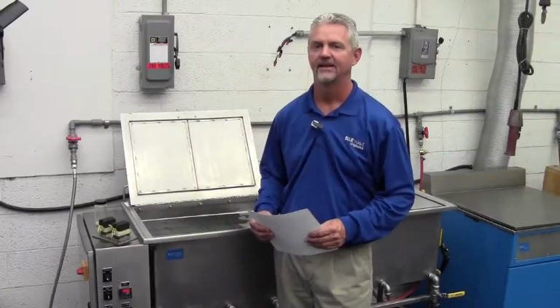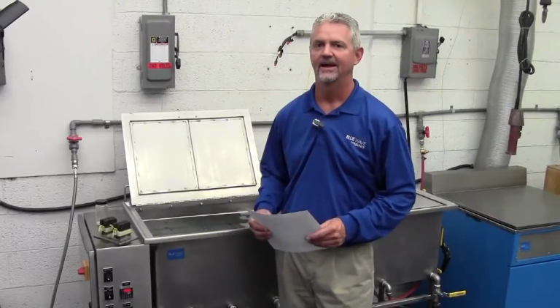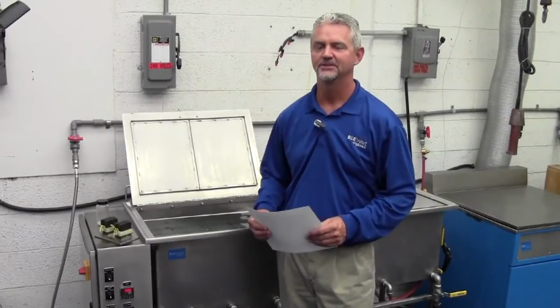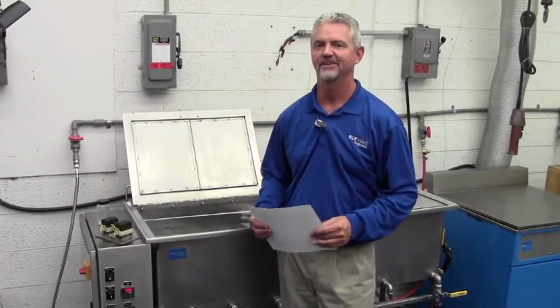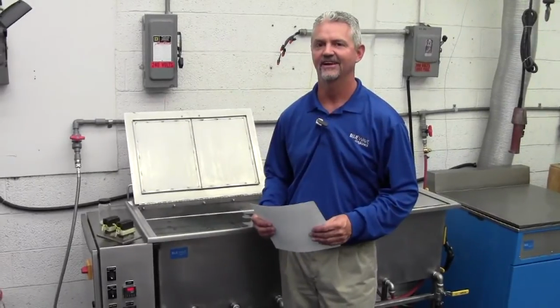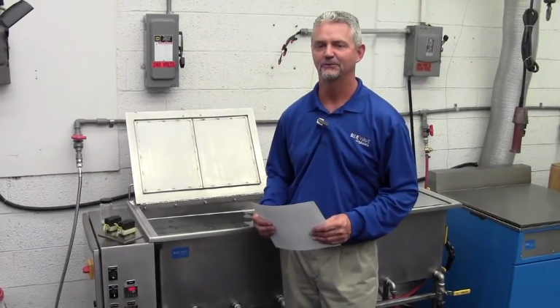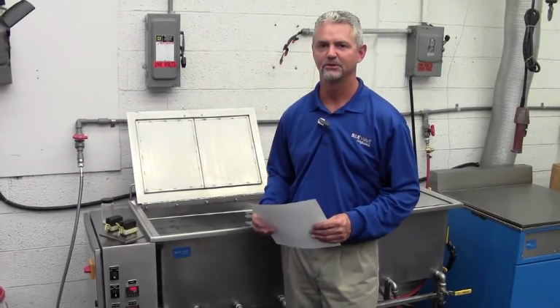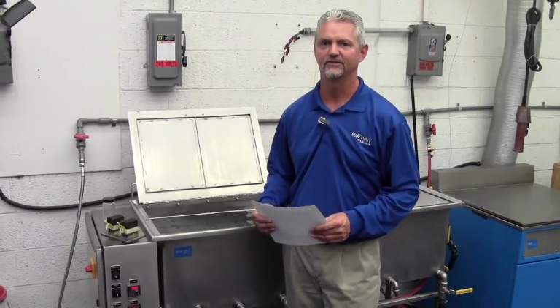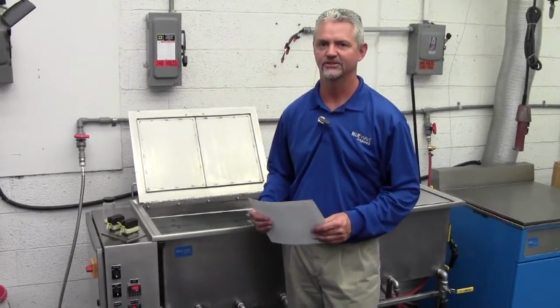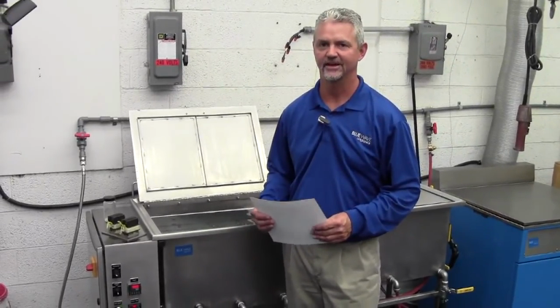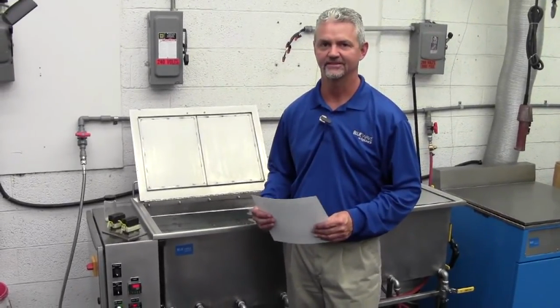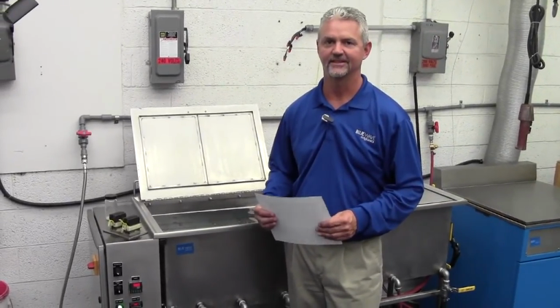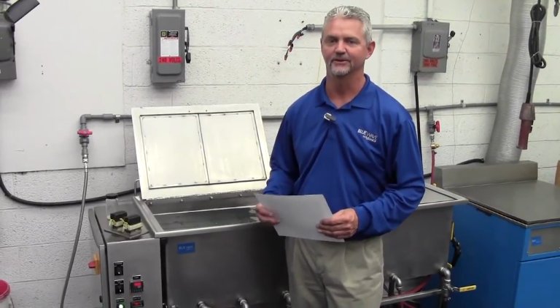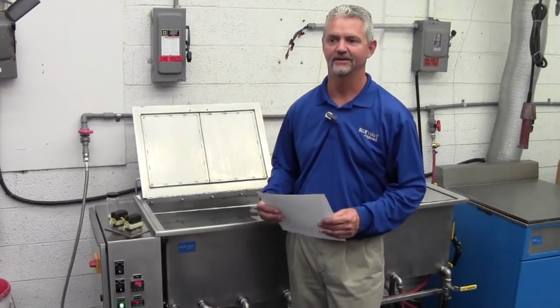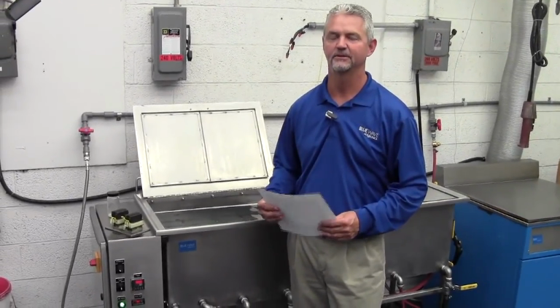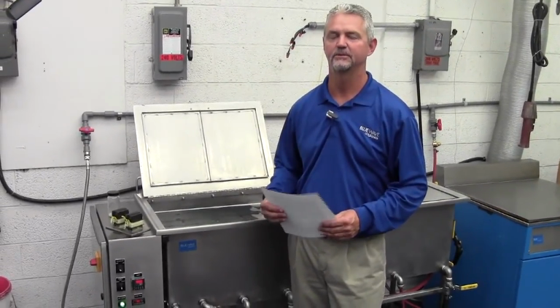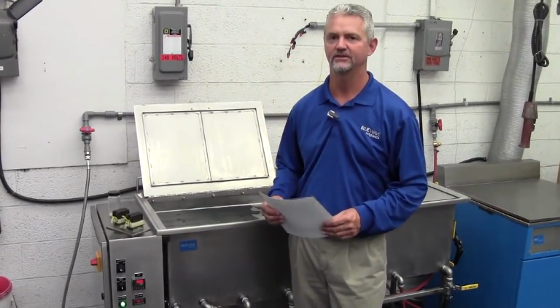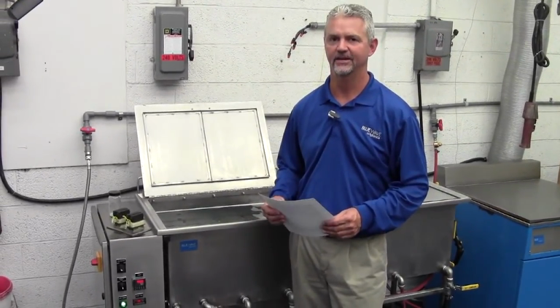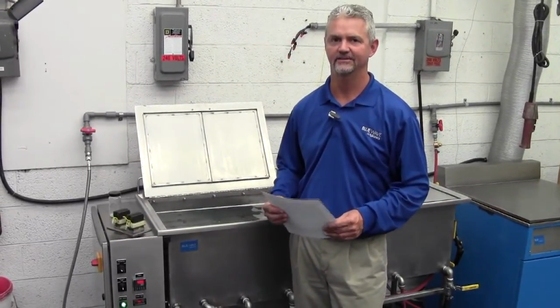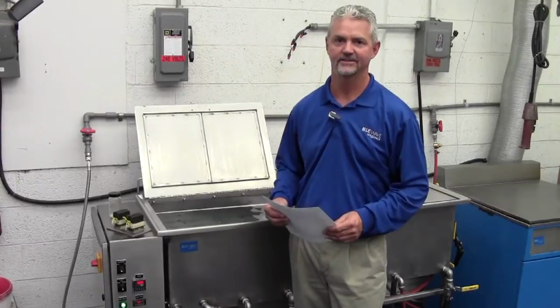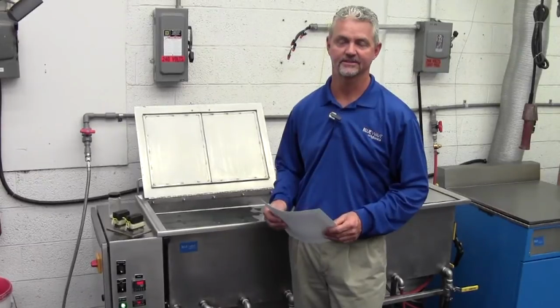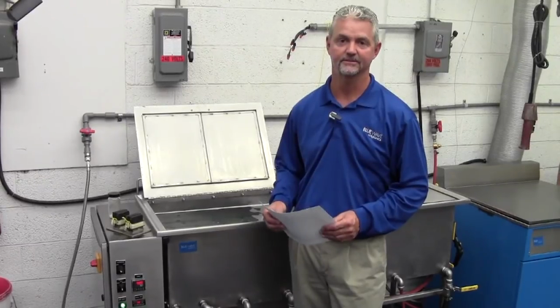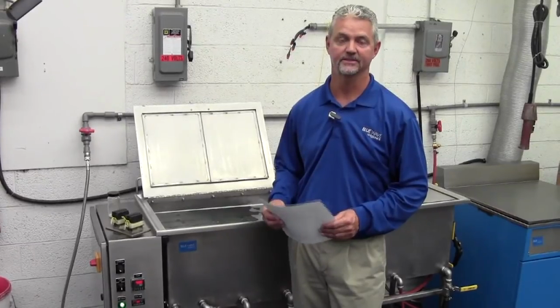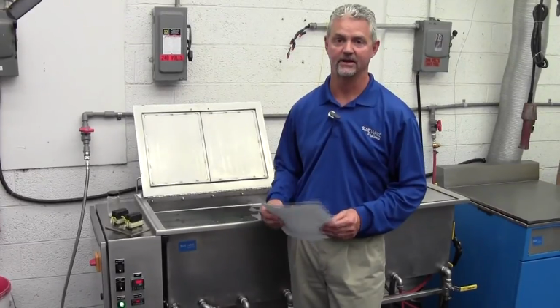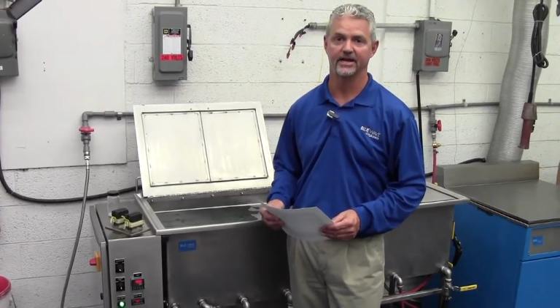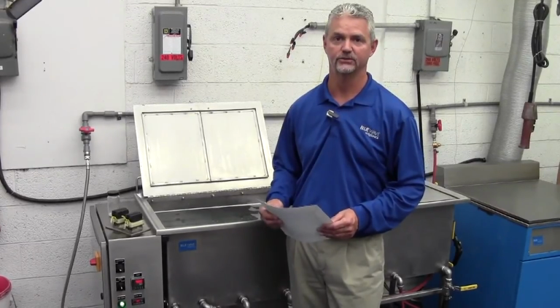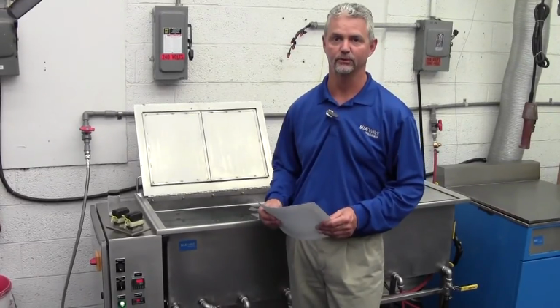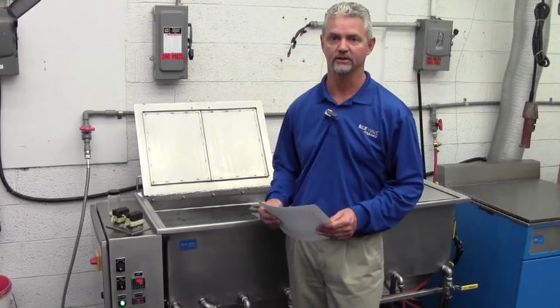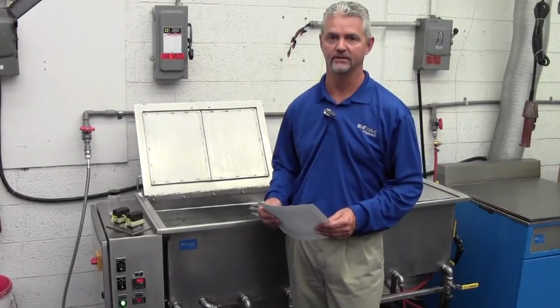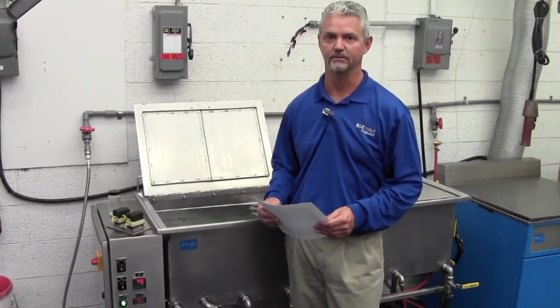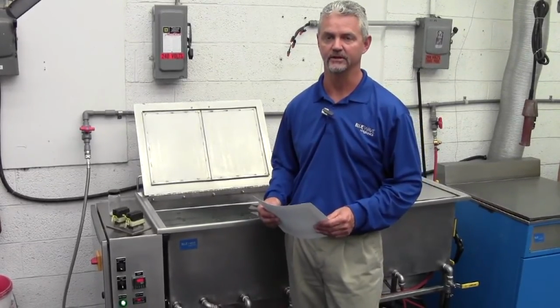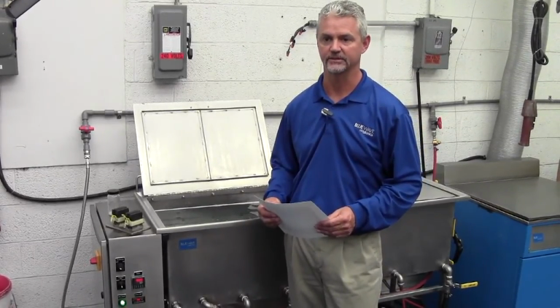Hi, I'm Jeff Hancock with Blue Wave Ultrasonics, and we're going to talk a little bit about ultrasonic cleaning systems and how they actually work and clean parts.